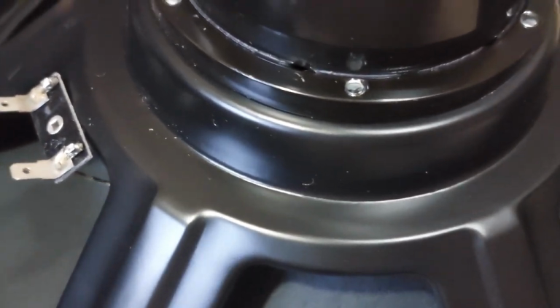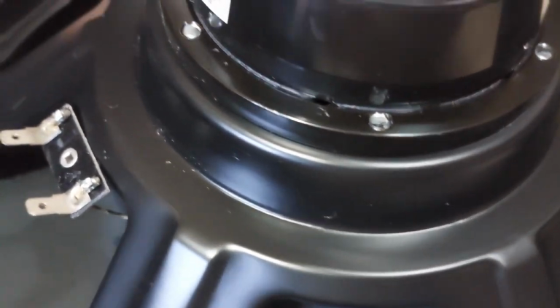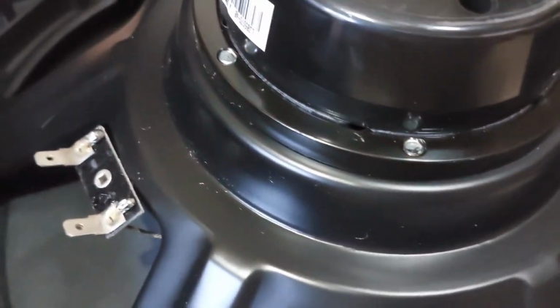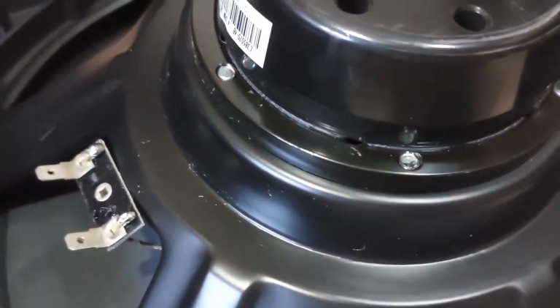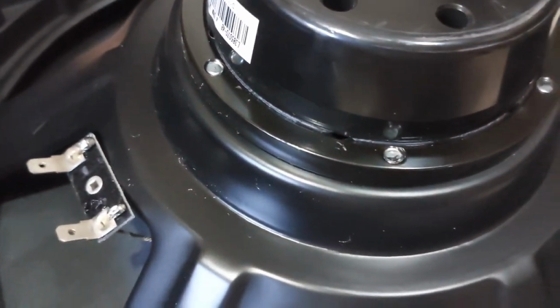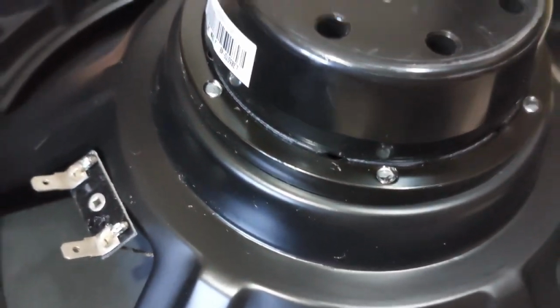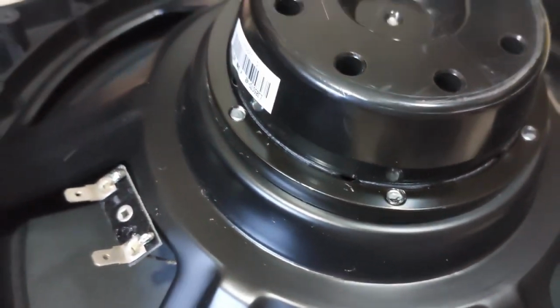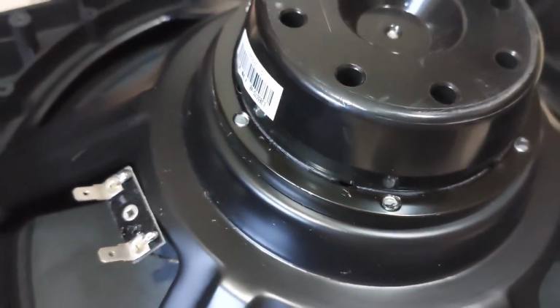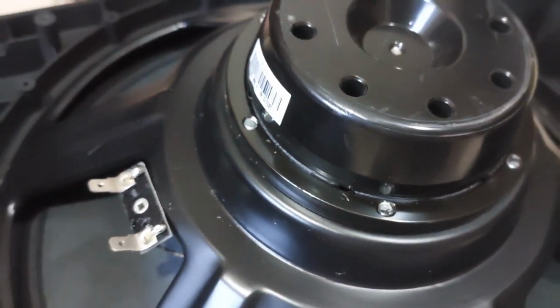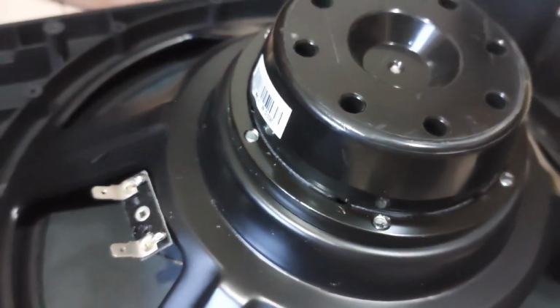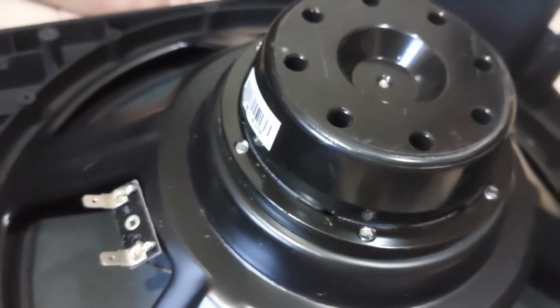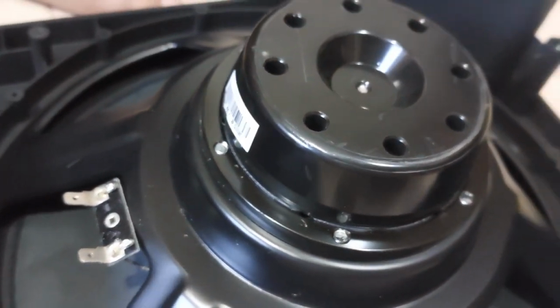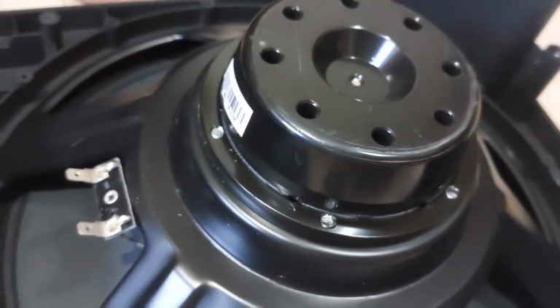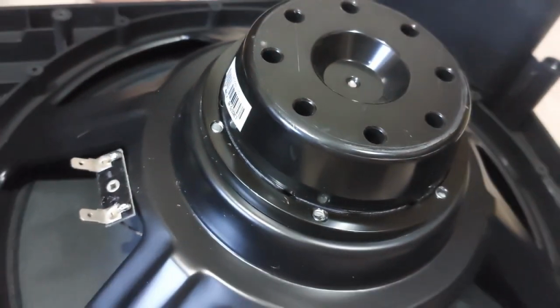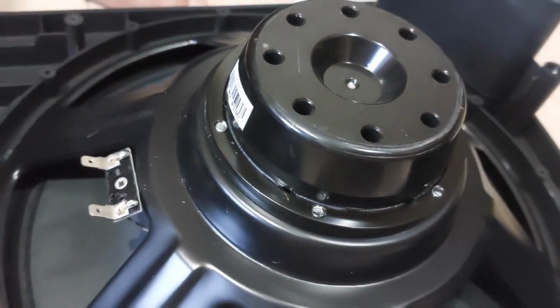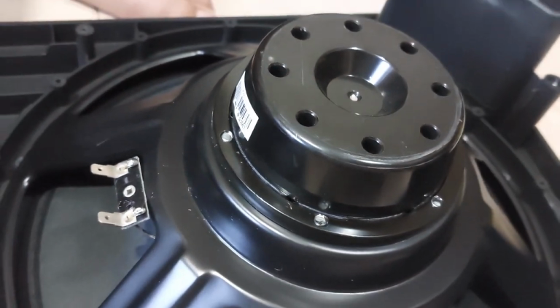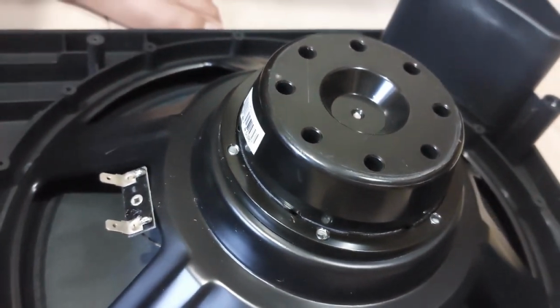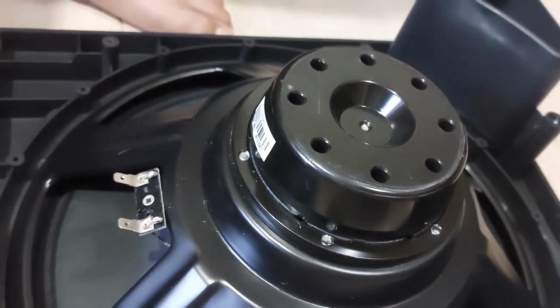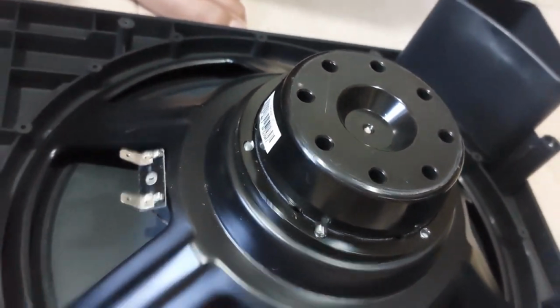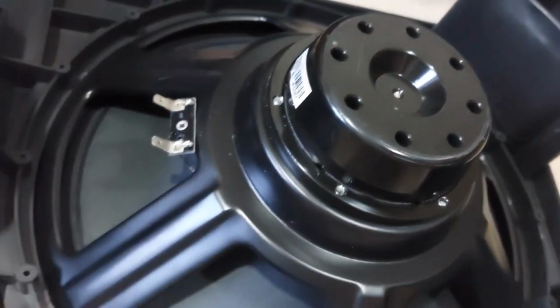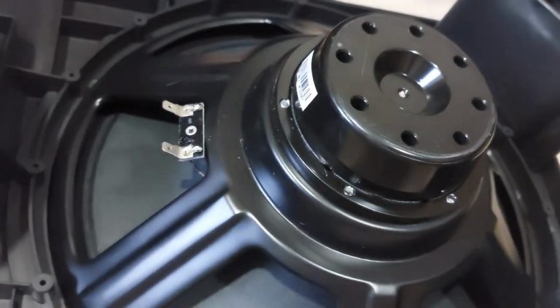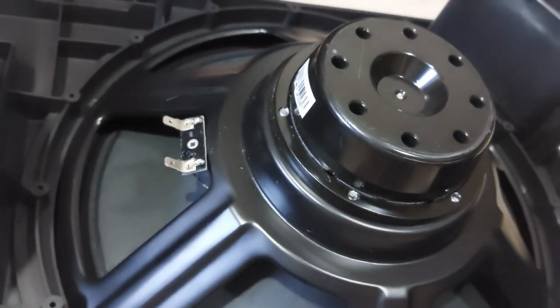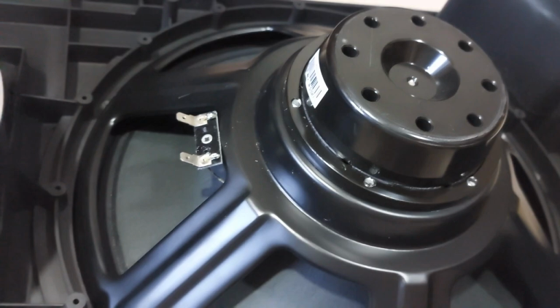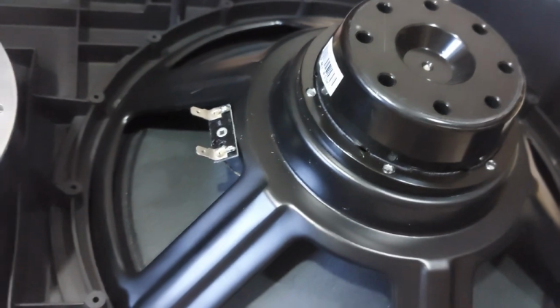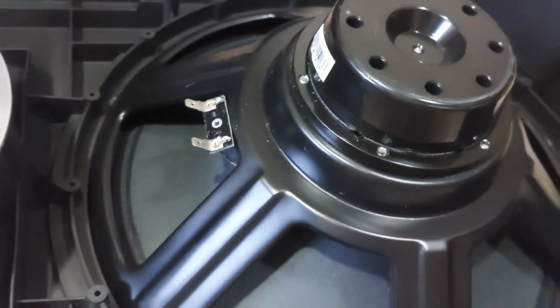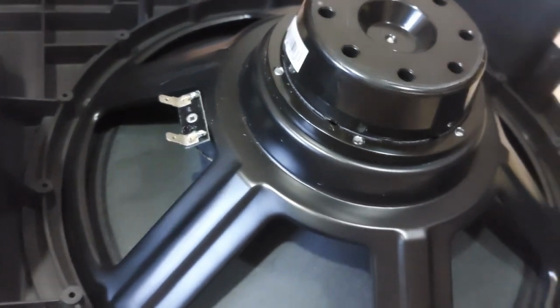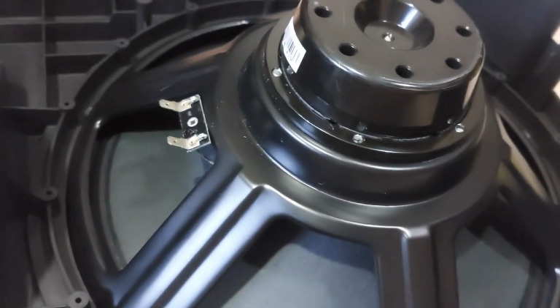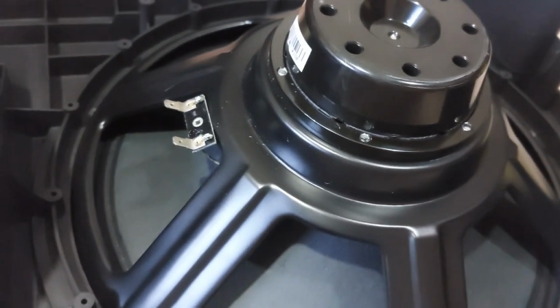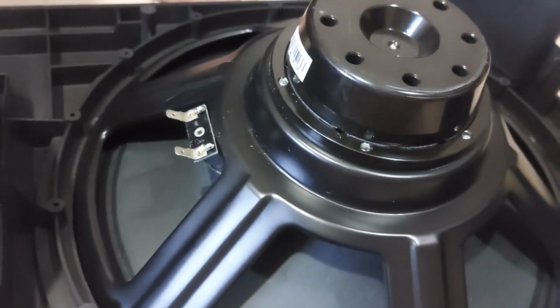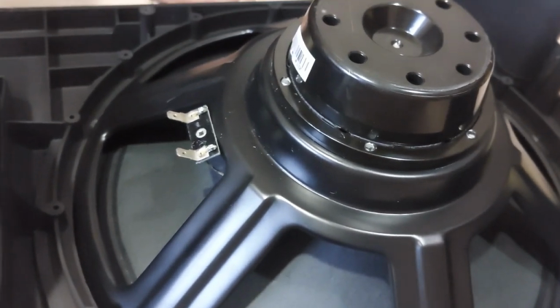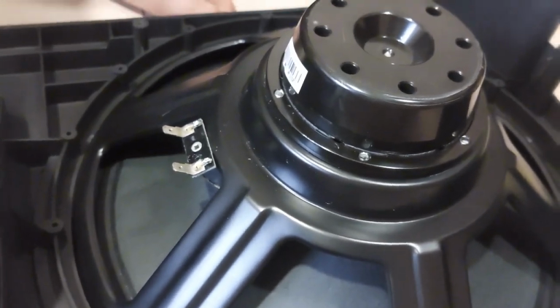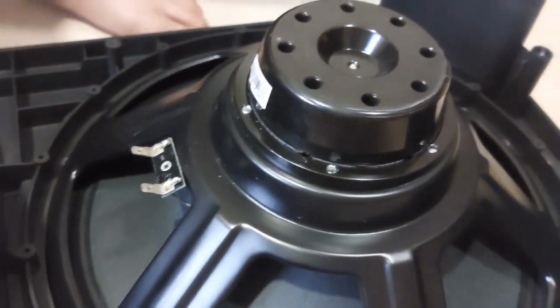For the neodymium woofer — it sits right there. It's pretty self-explanatory.